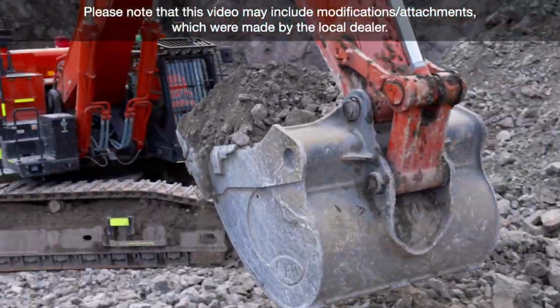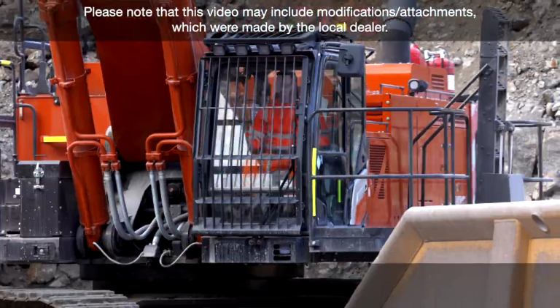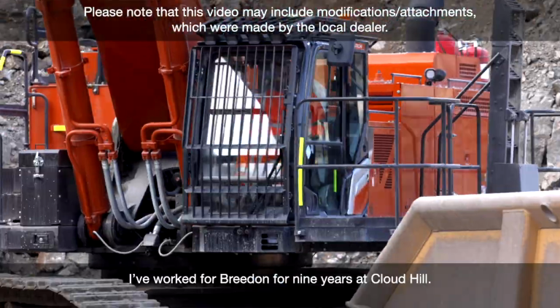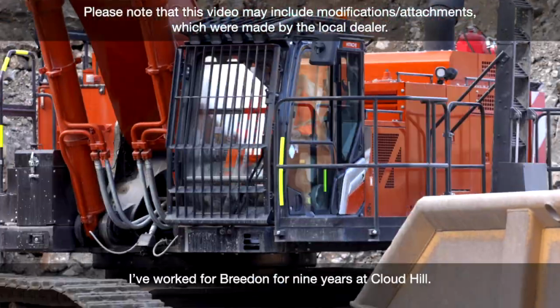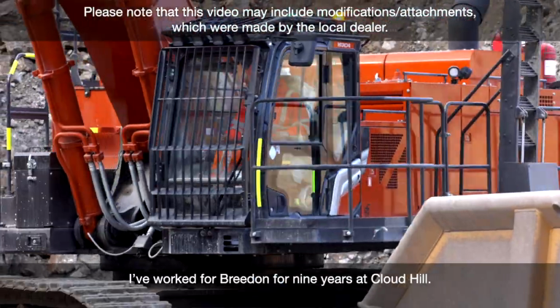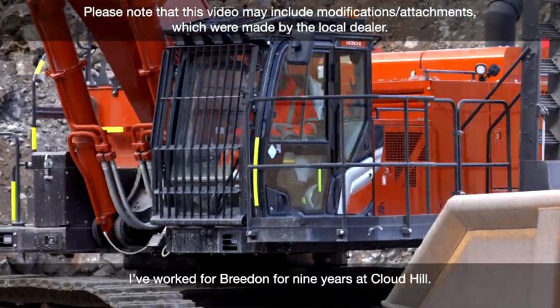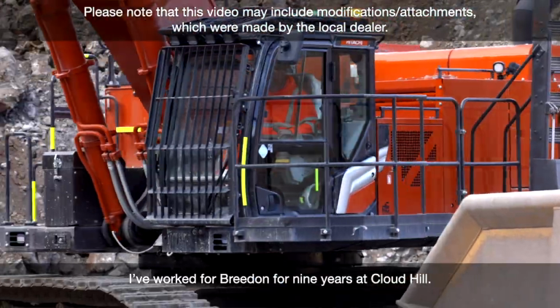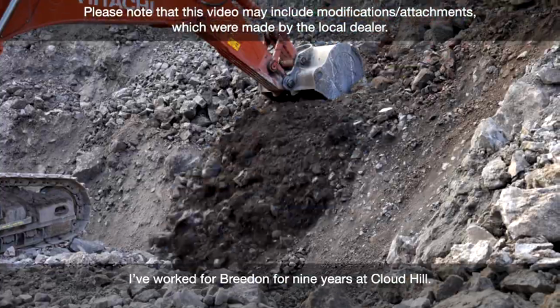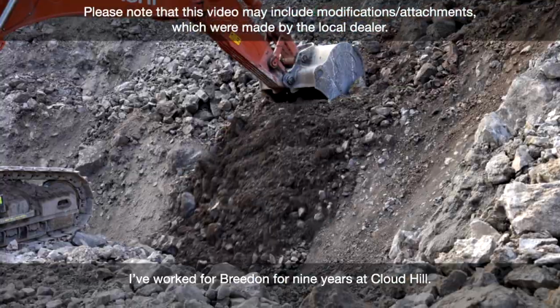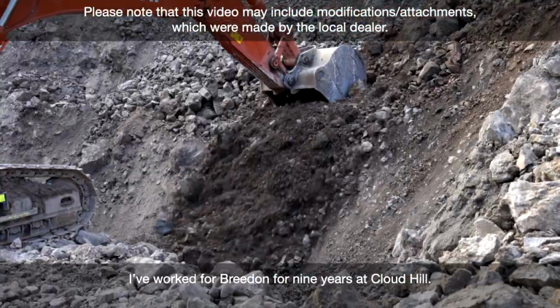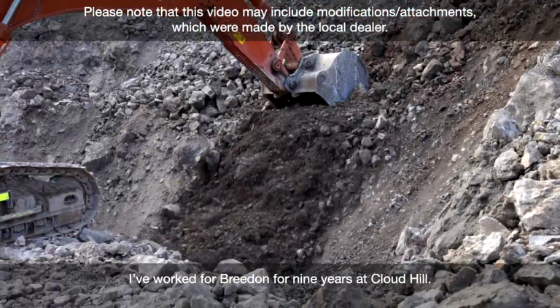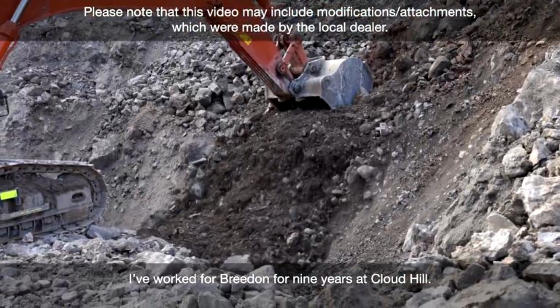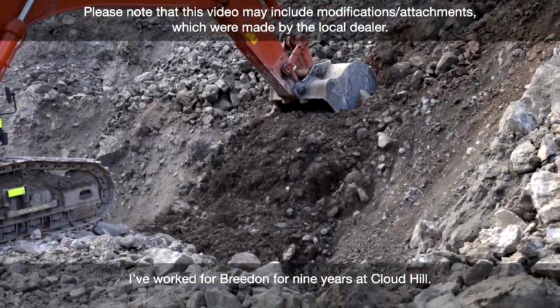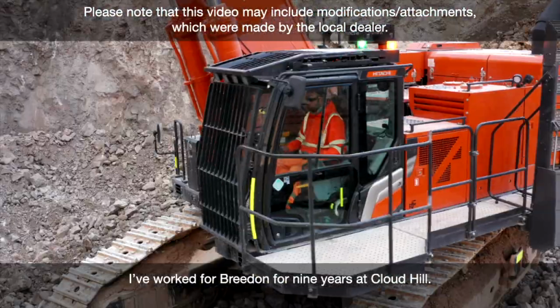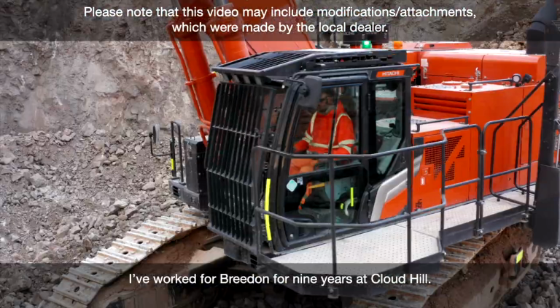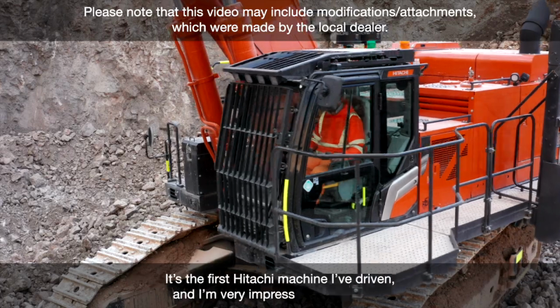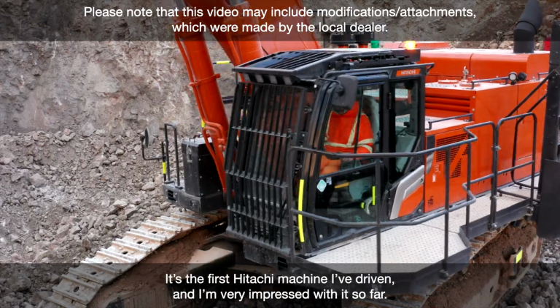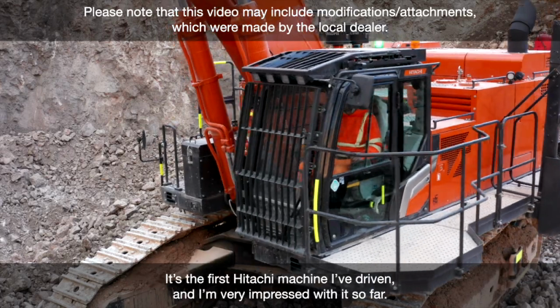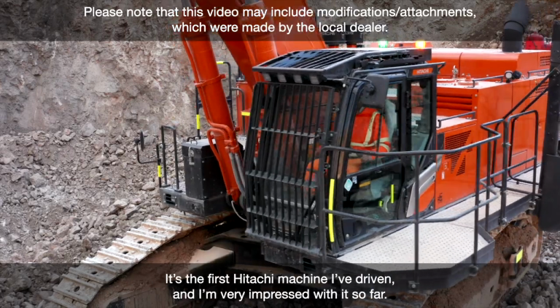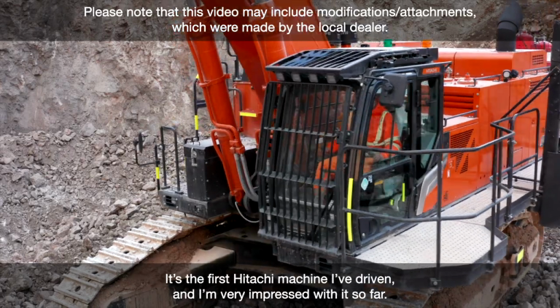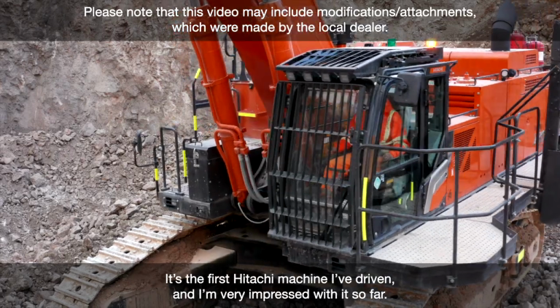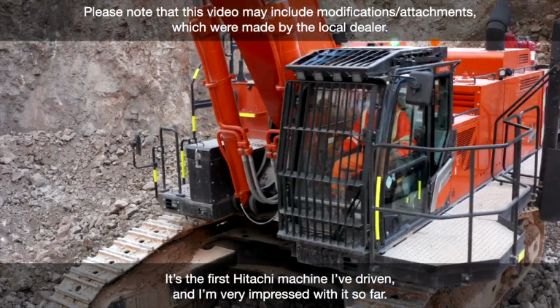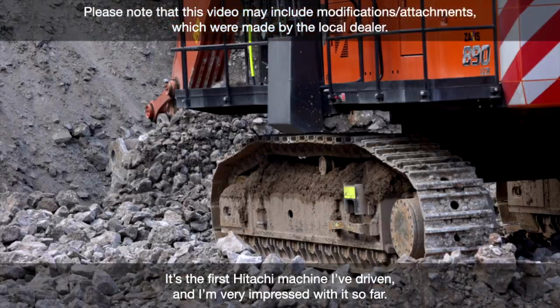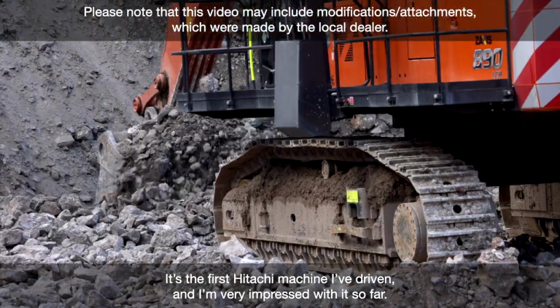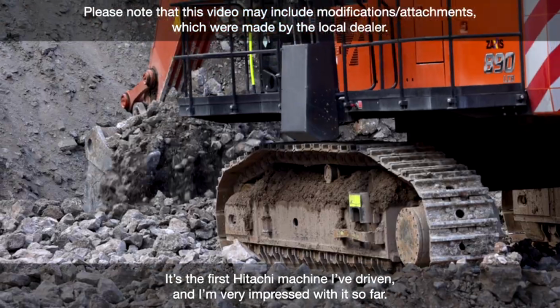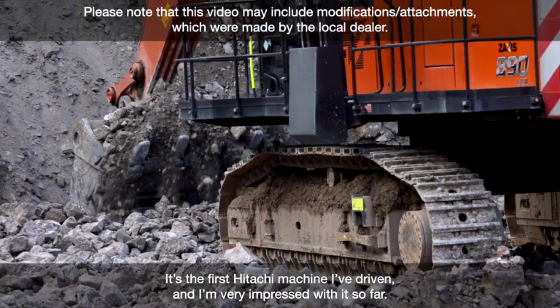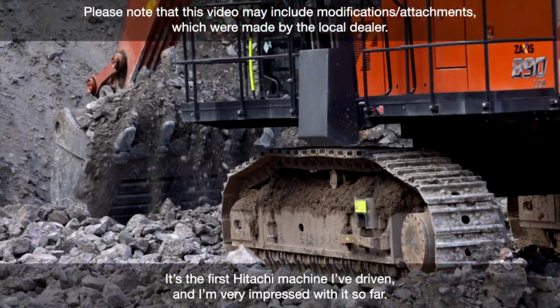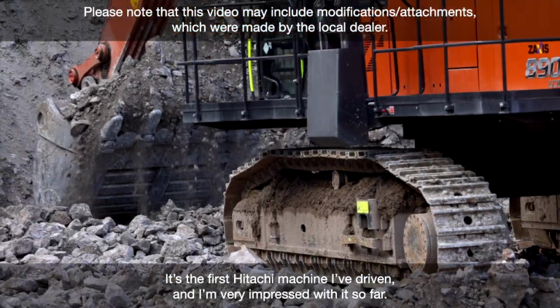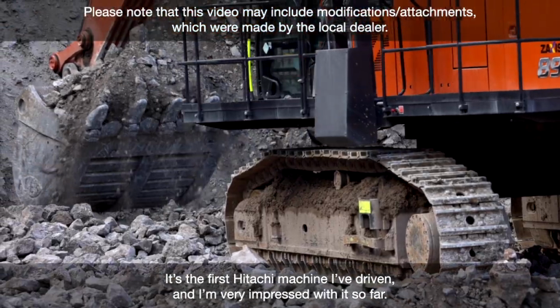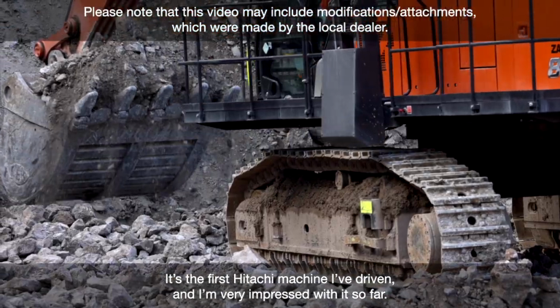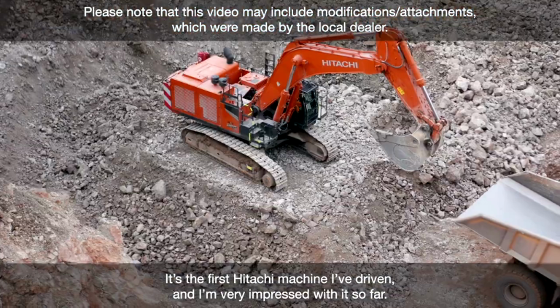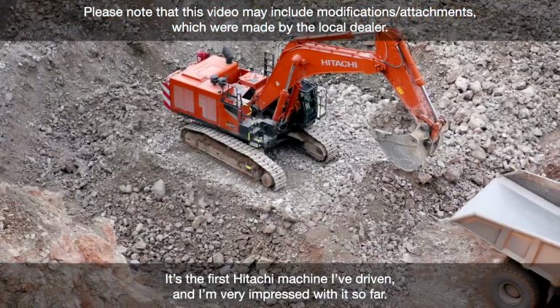I've worked for Breeden for nine years in Cloud Hill. It's the first attaching machine I've driven and very impressive so far.